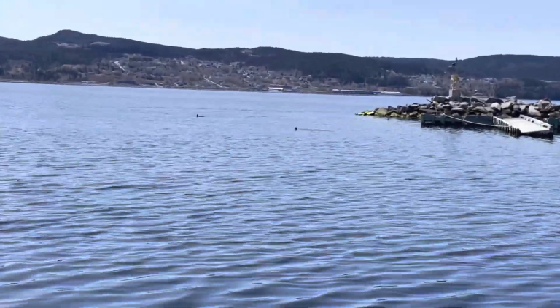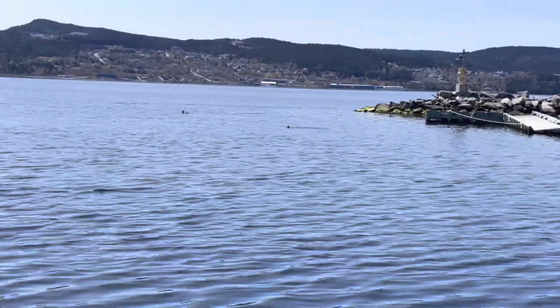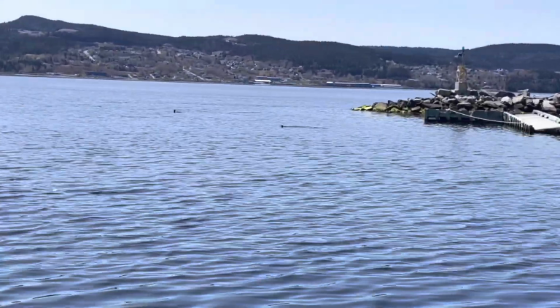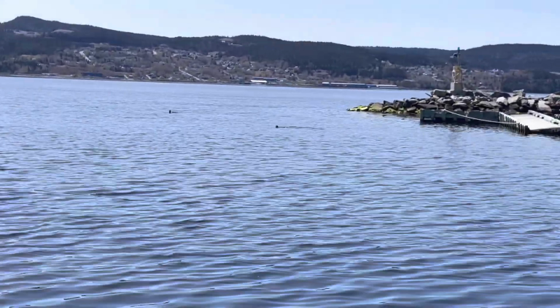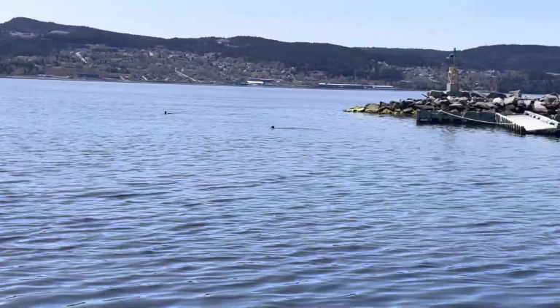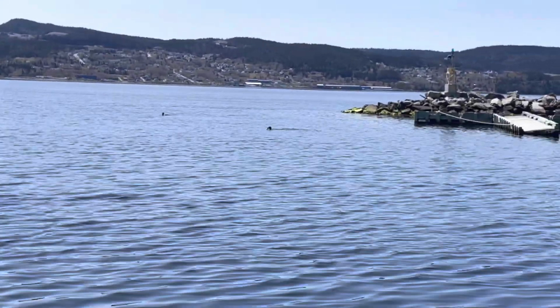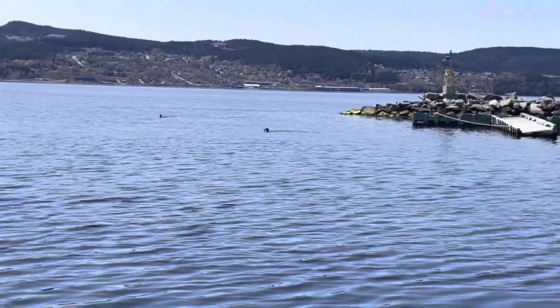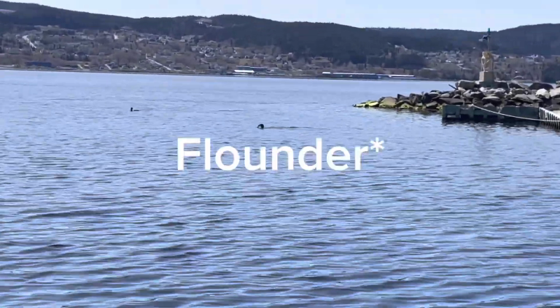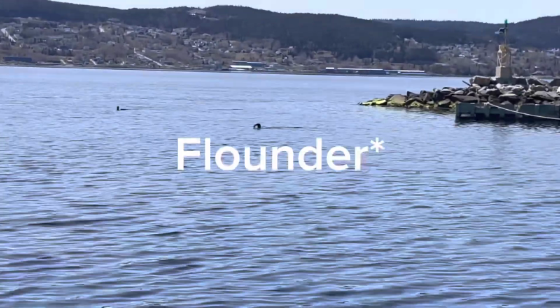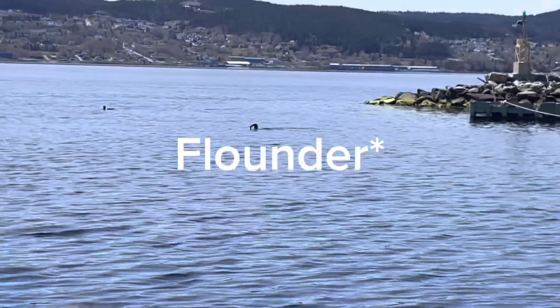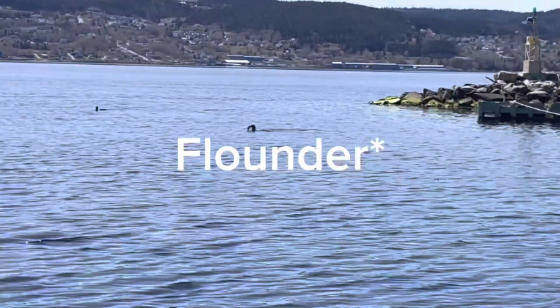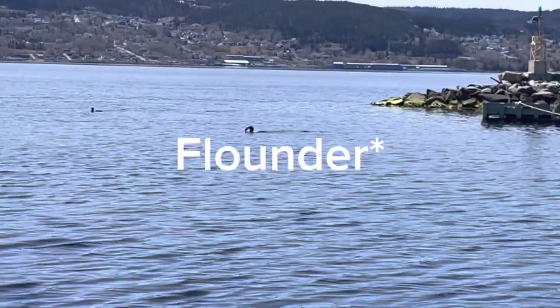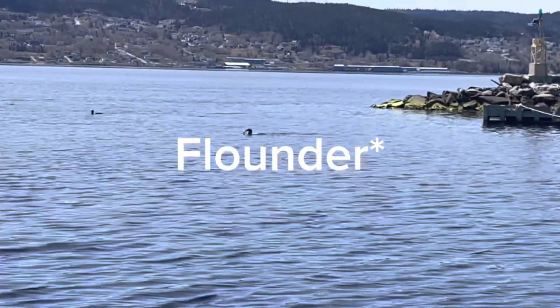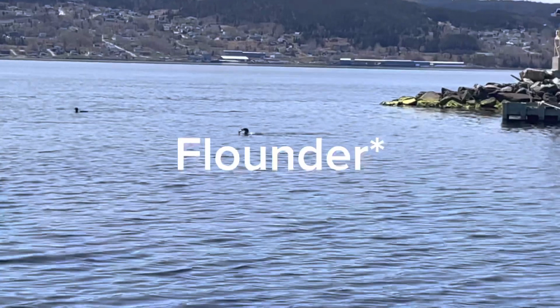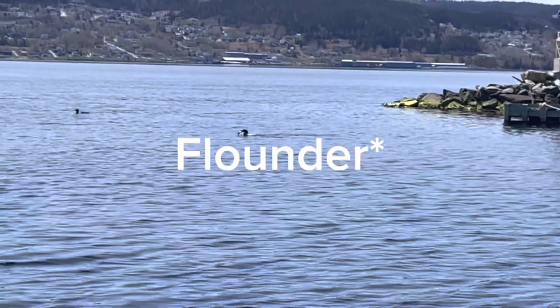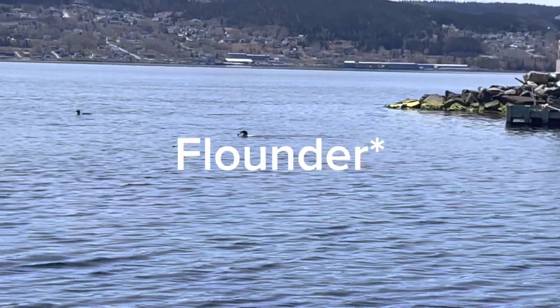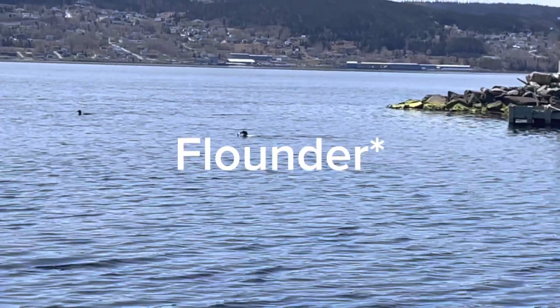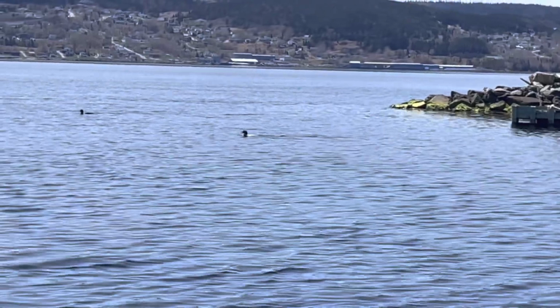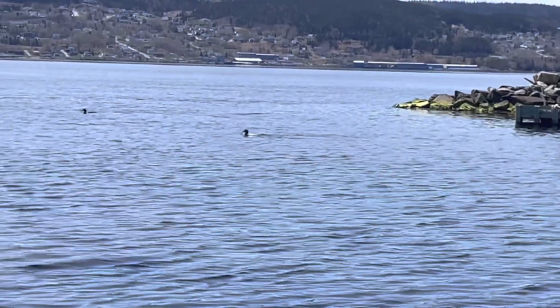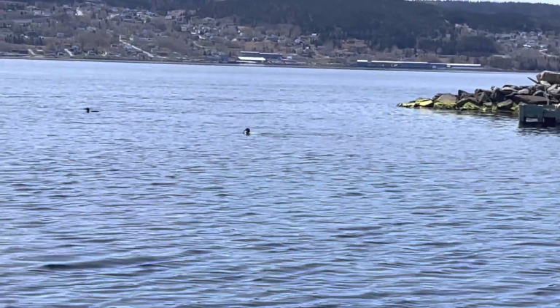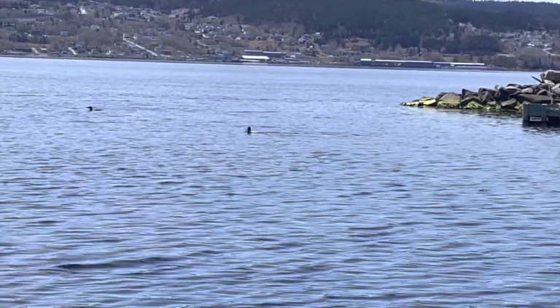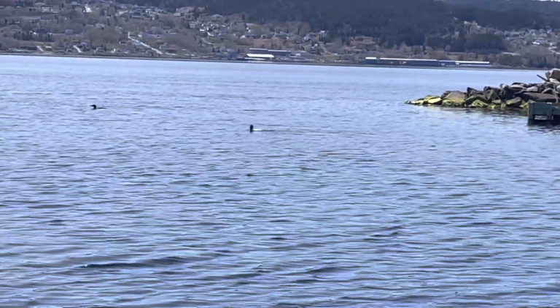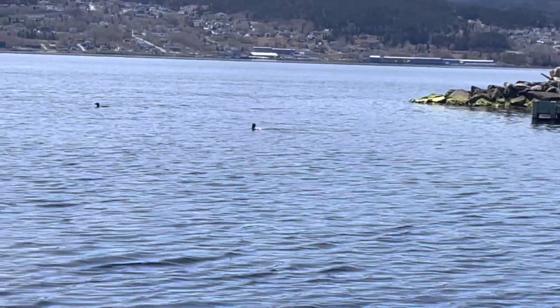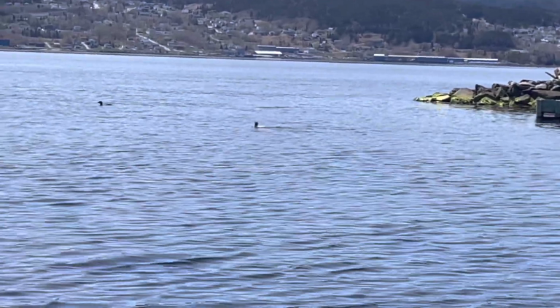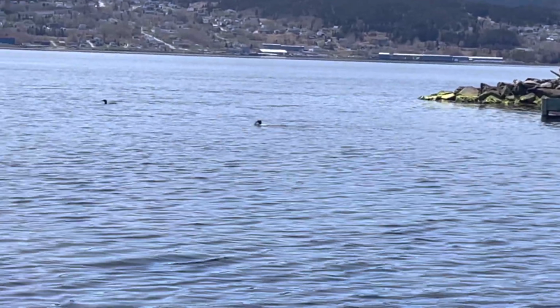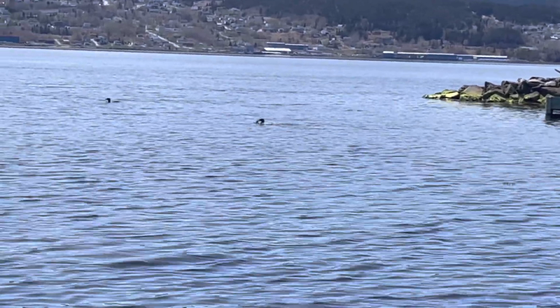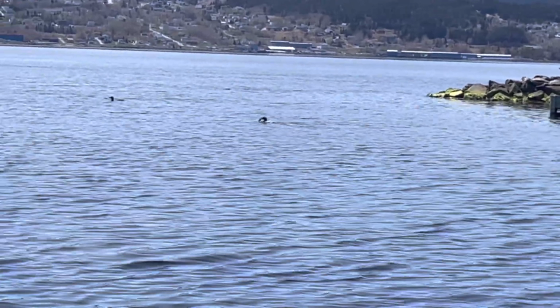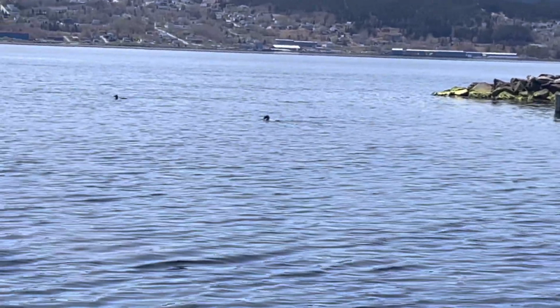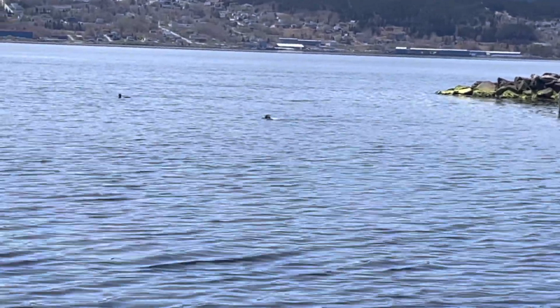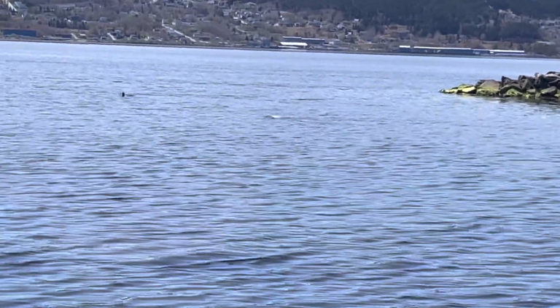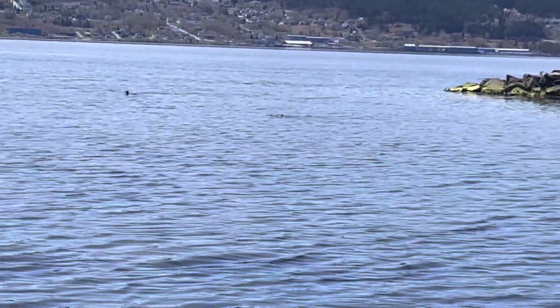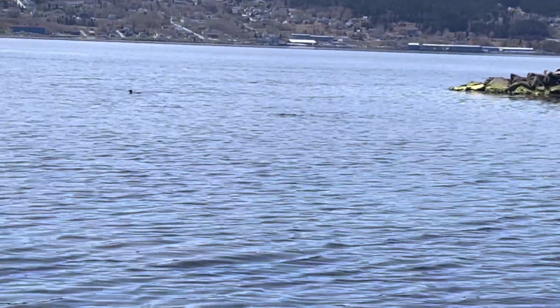Oh, another one with a rock cod. There's a little cod fishing.